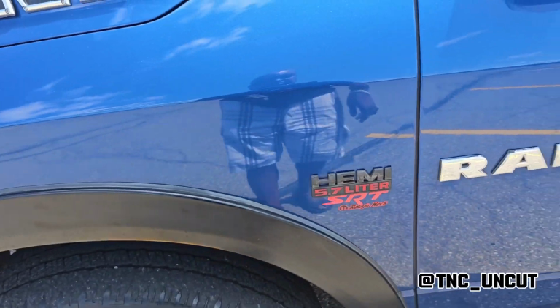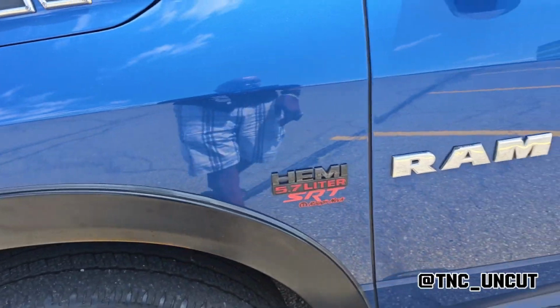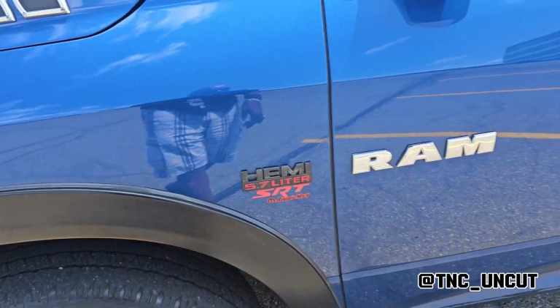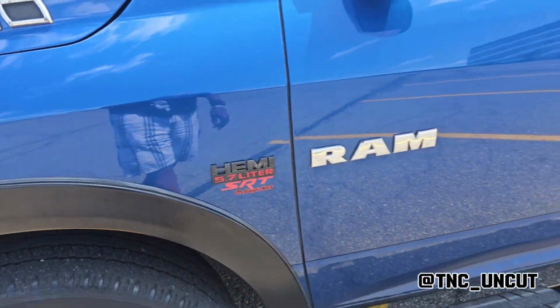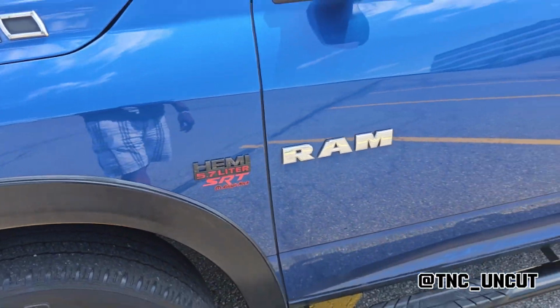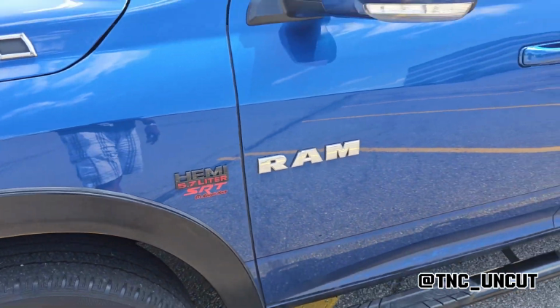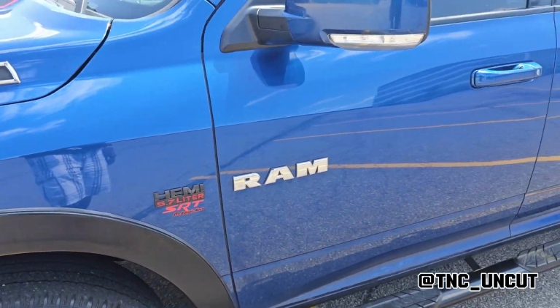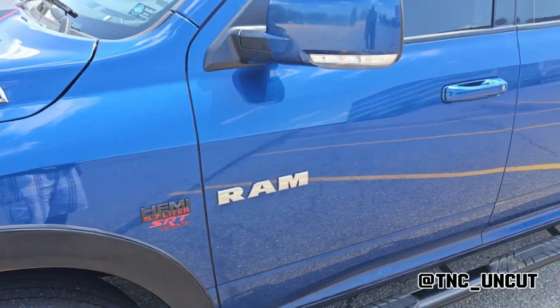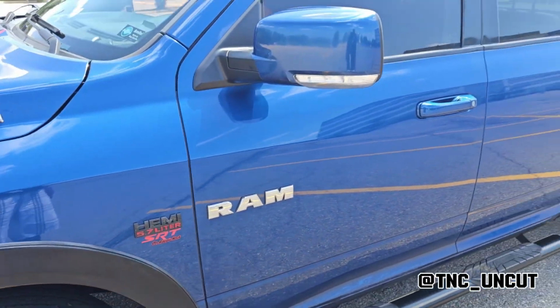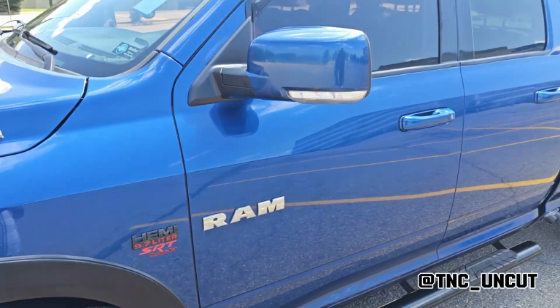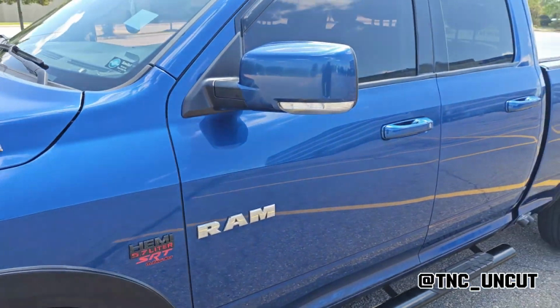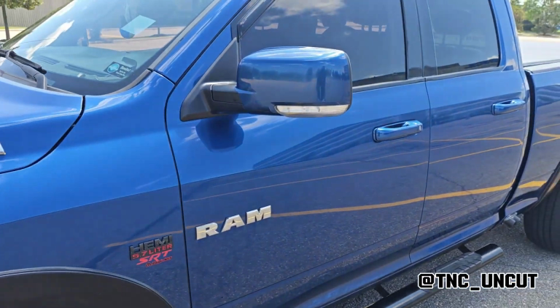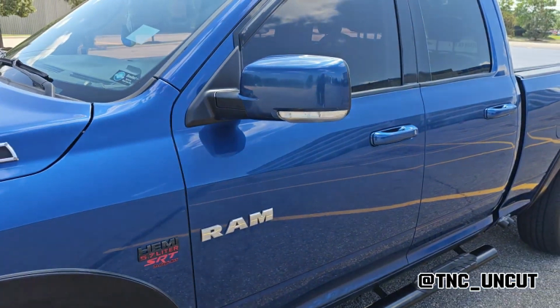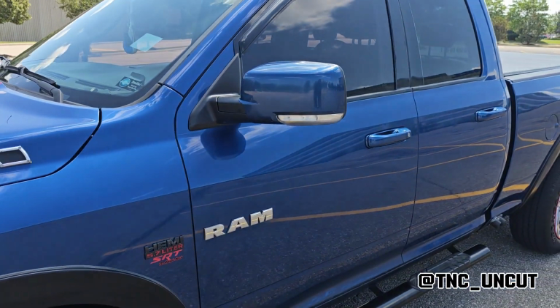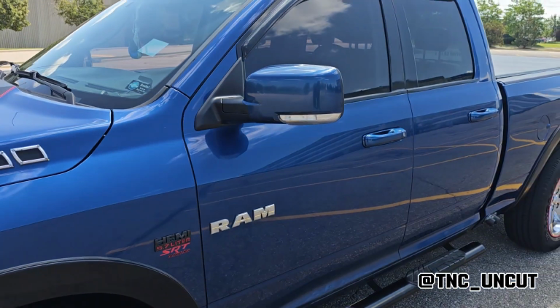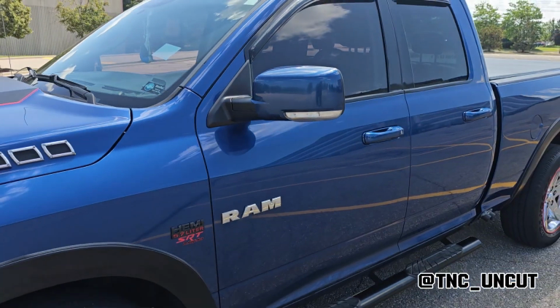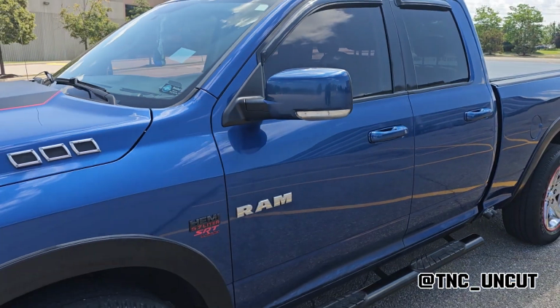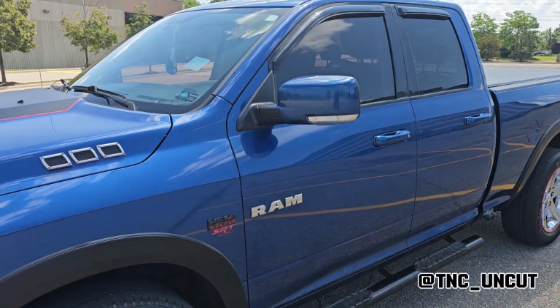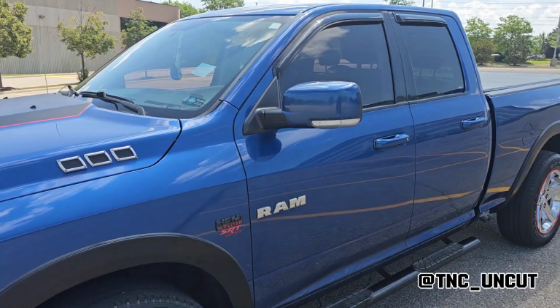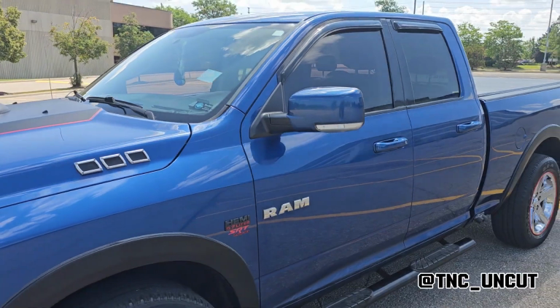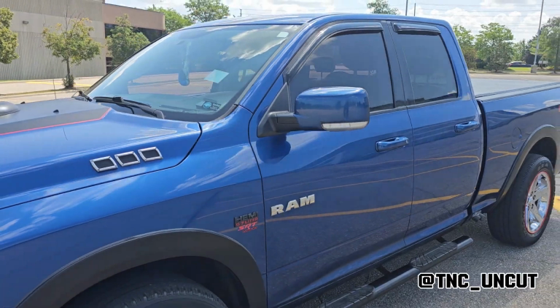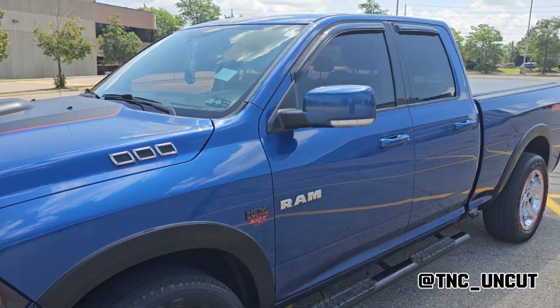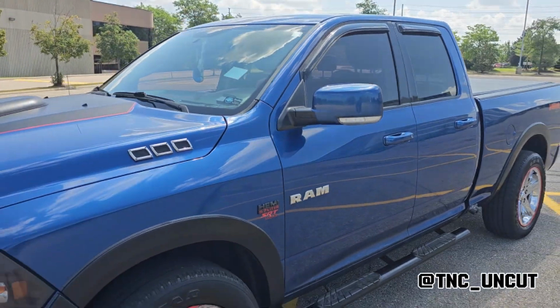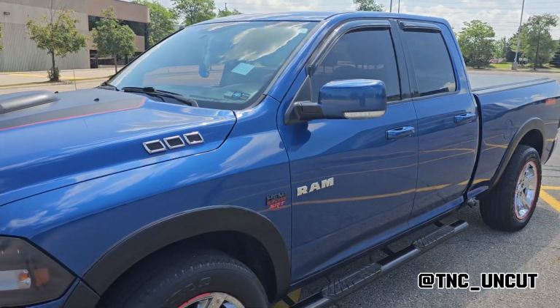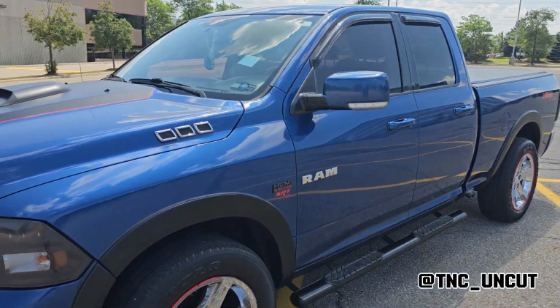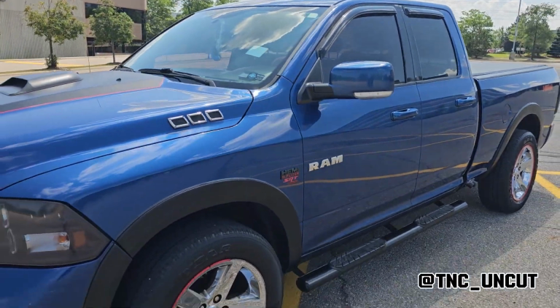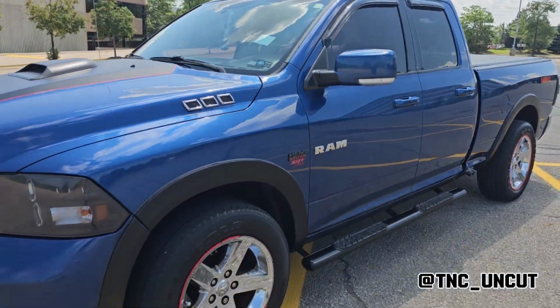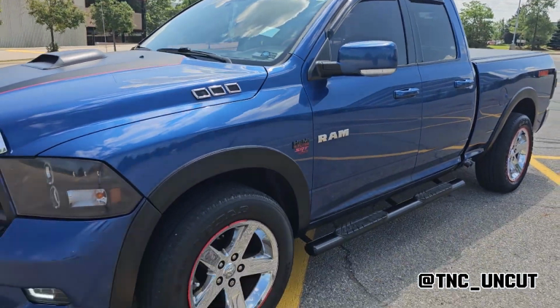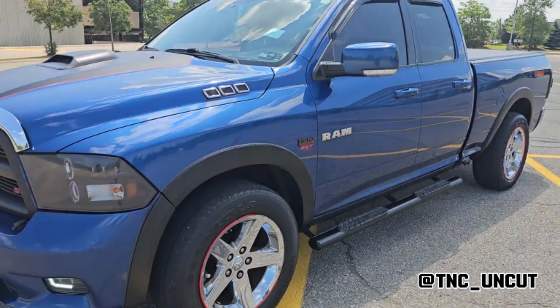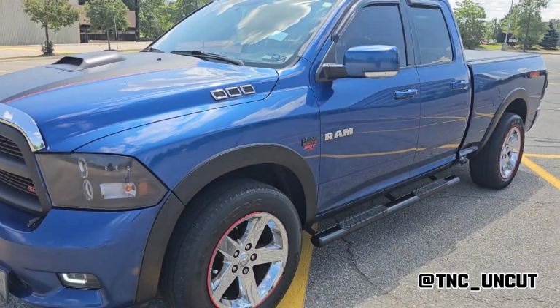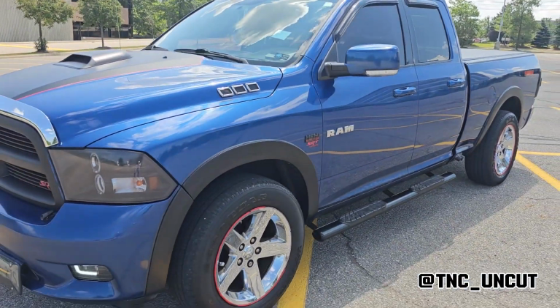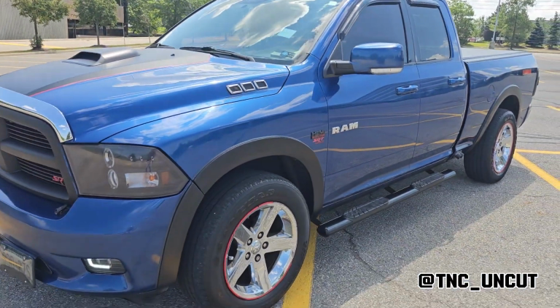I changed these as well myself. This is all stuff you can do yourself at home in your garage.